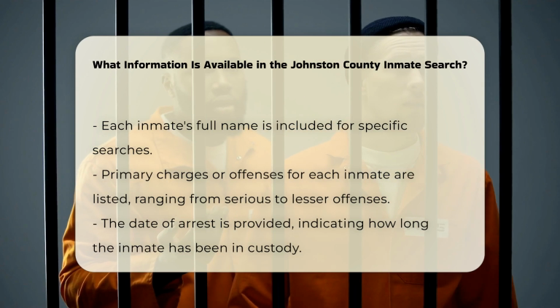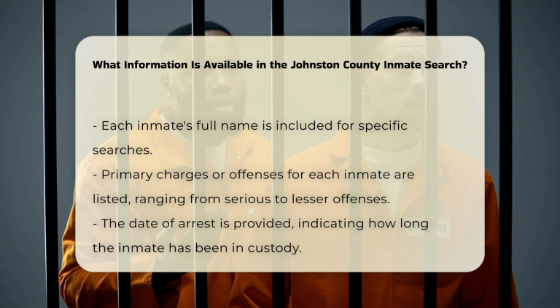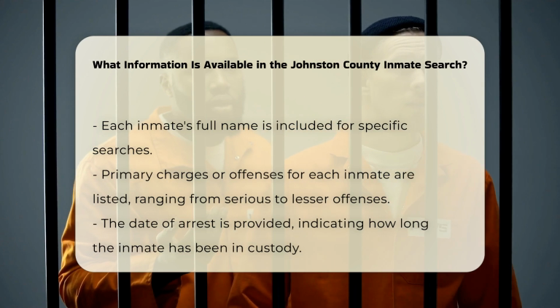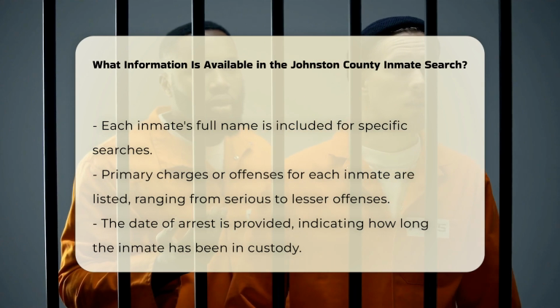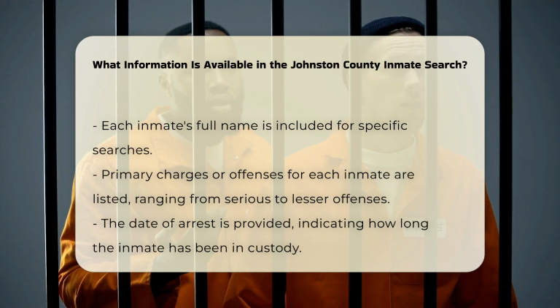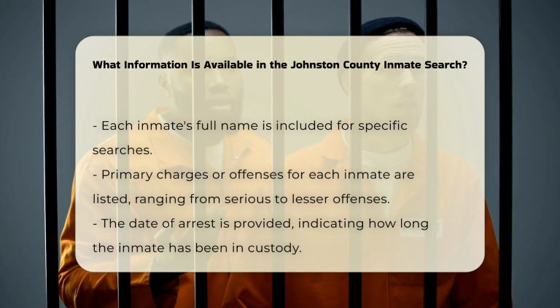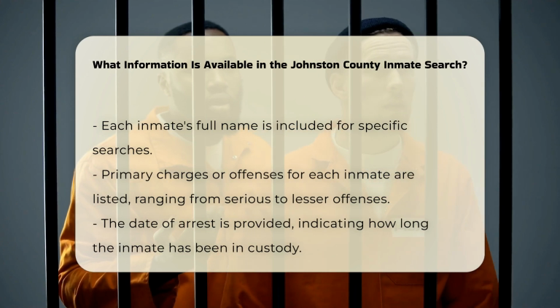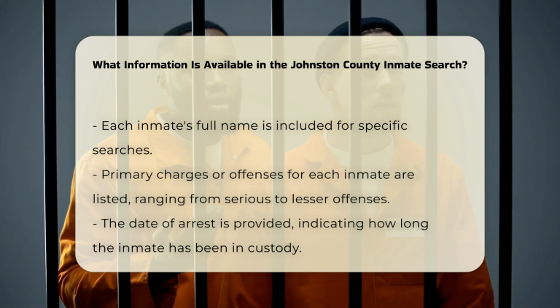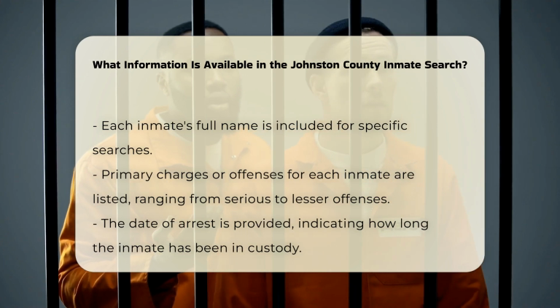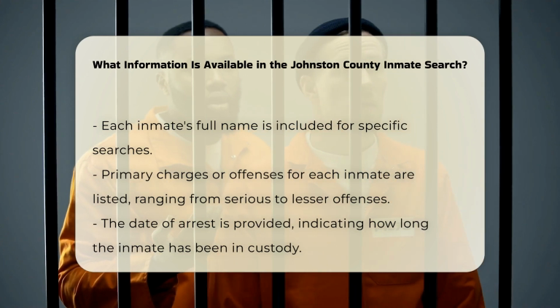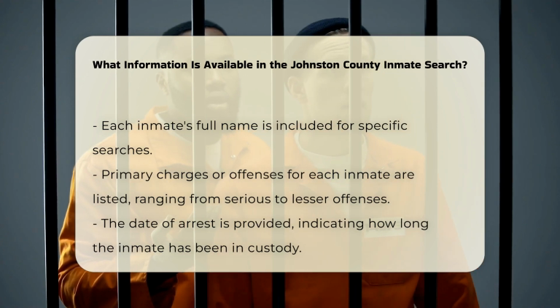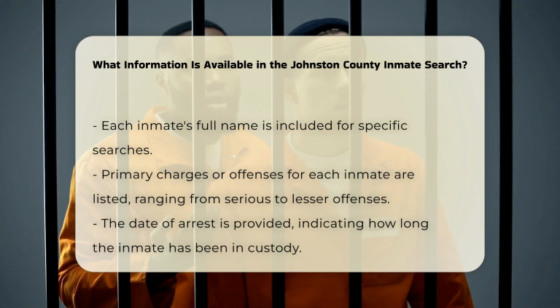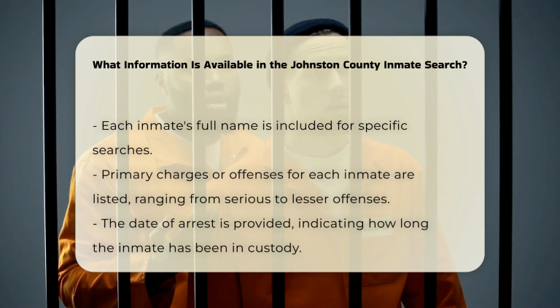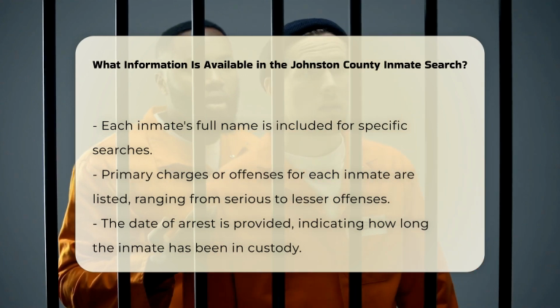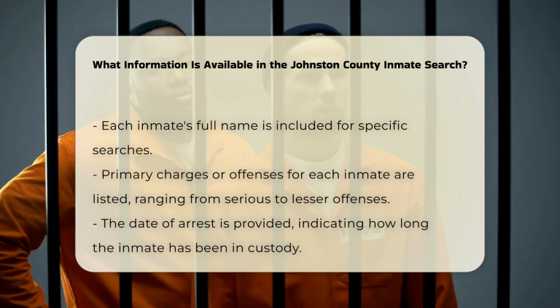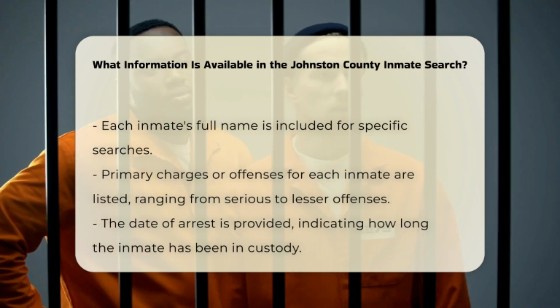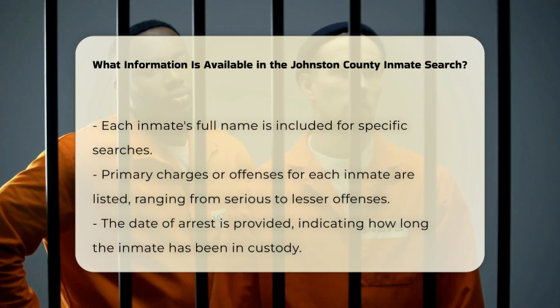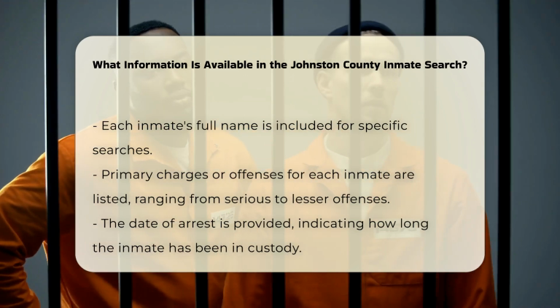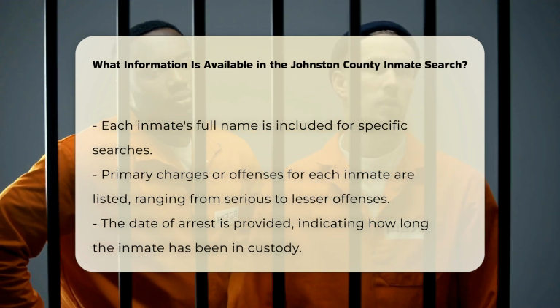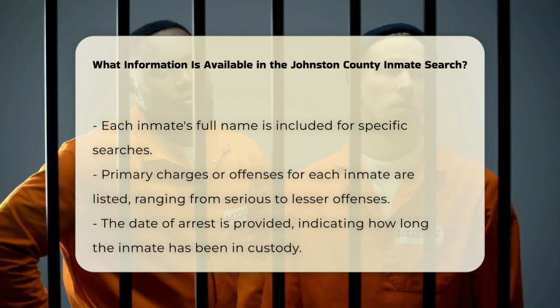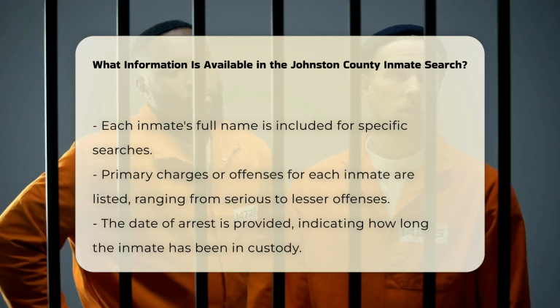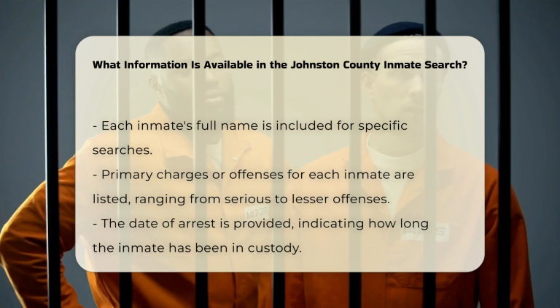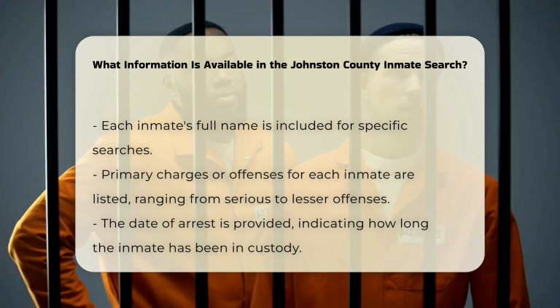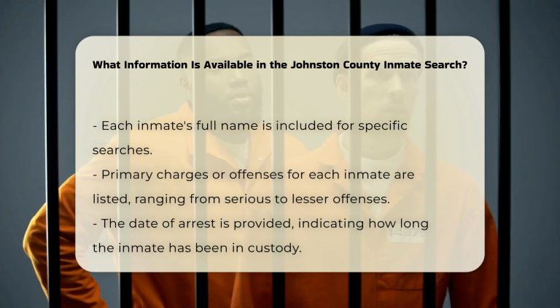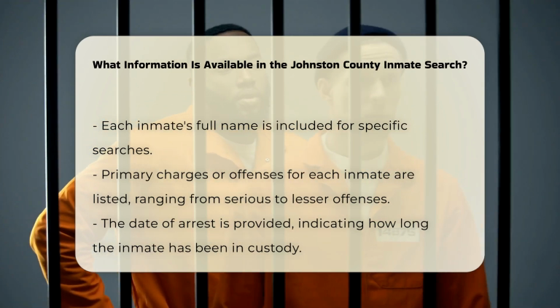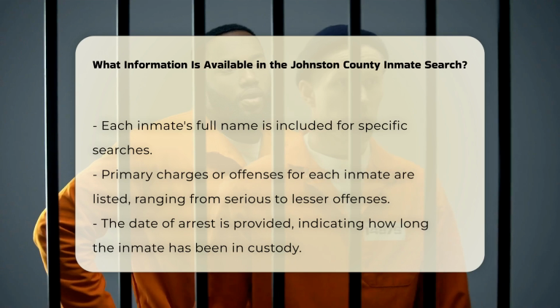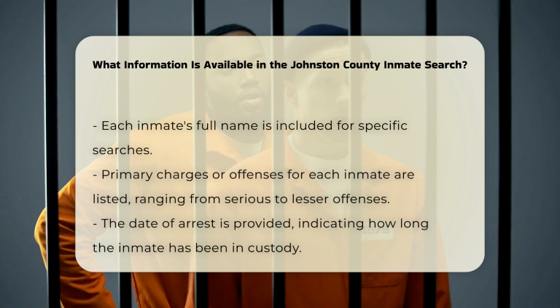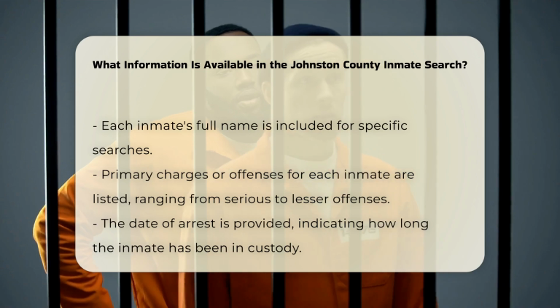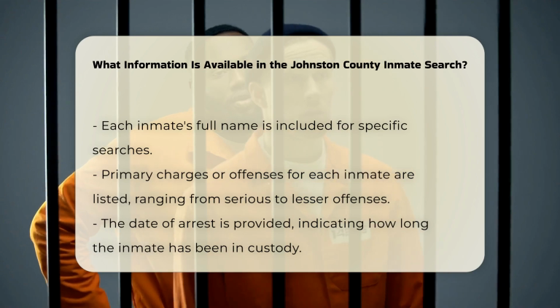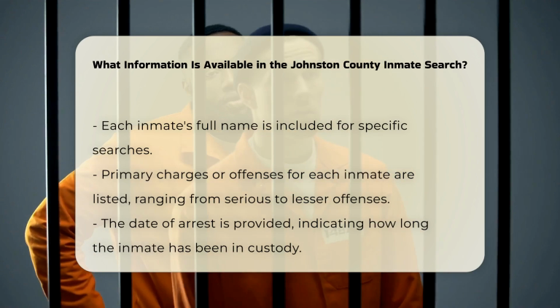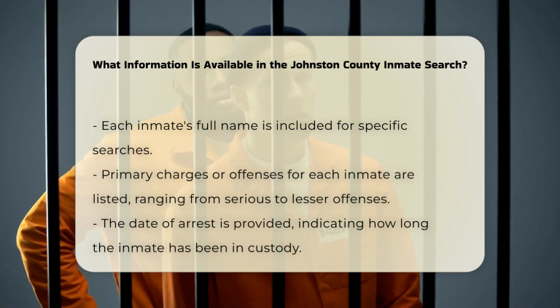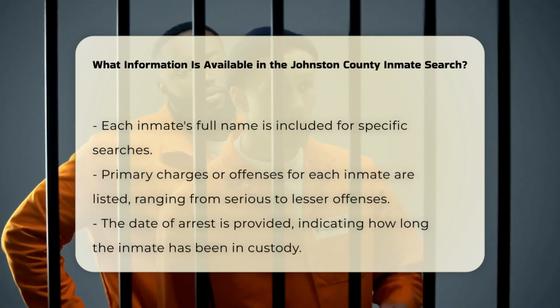Arrest dates: The date of the inmate's arrest is provided, giving you an idea of how long they have been in custody.